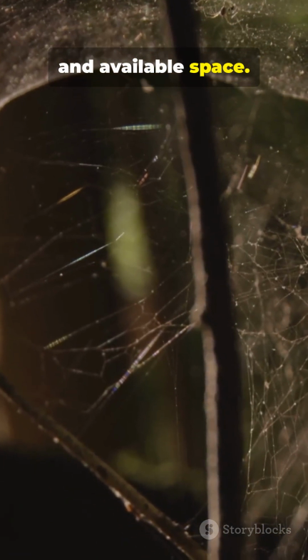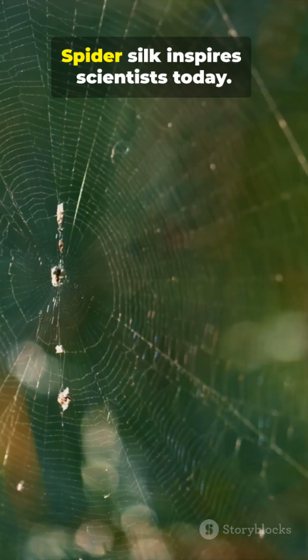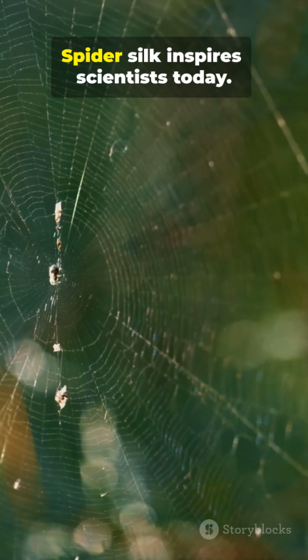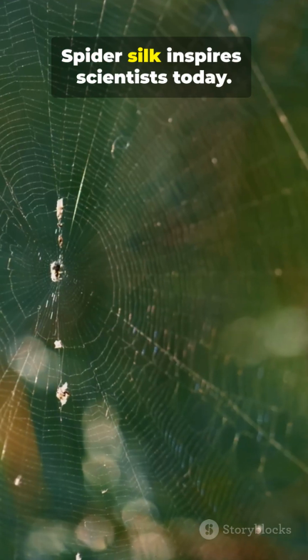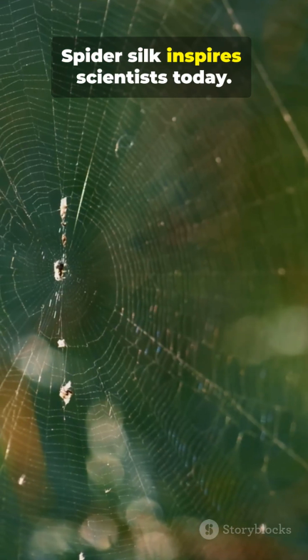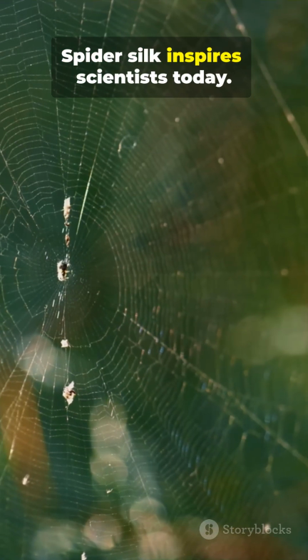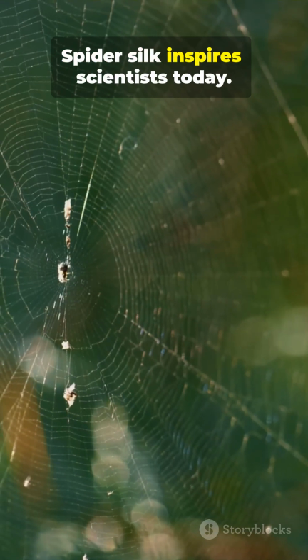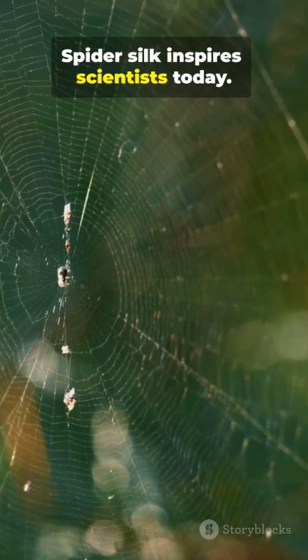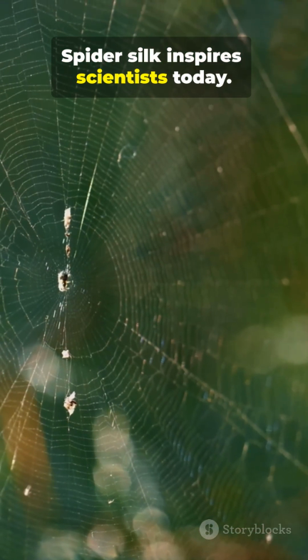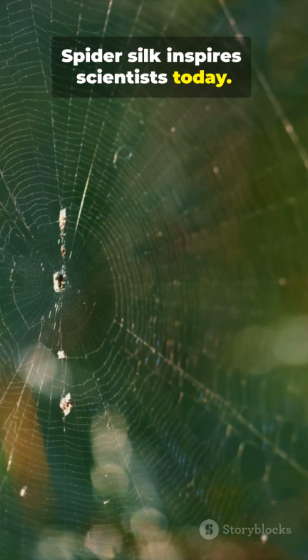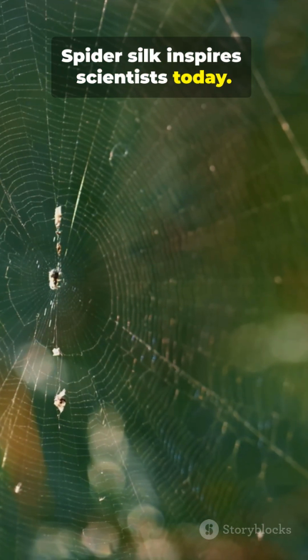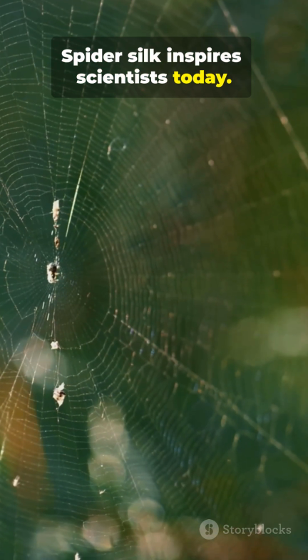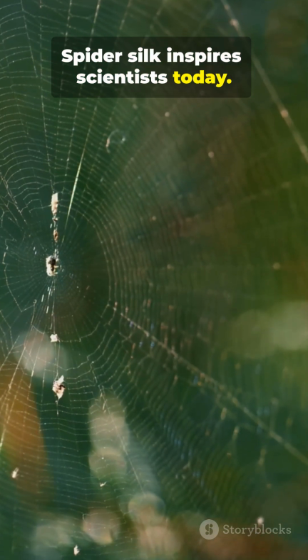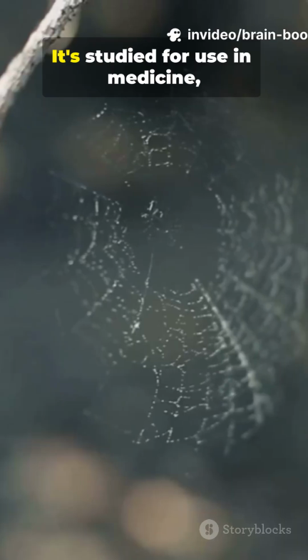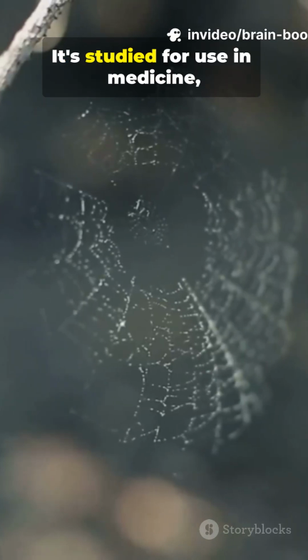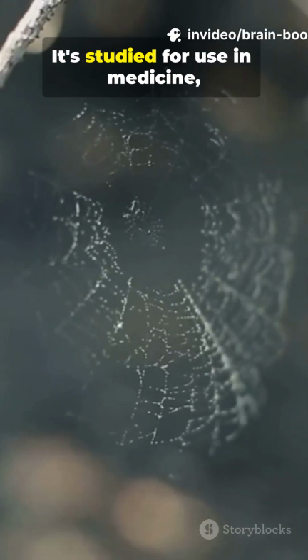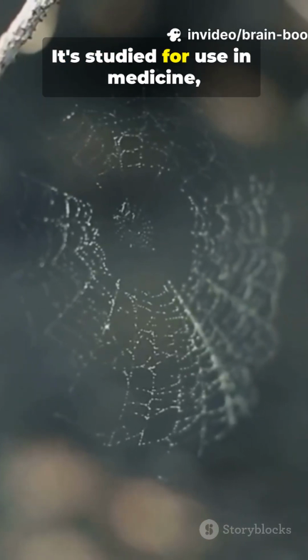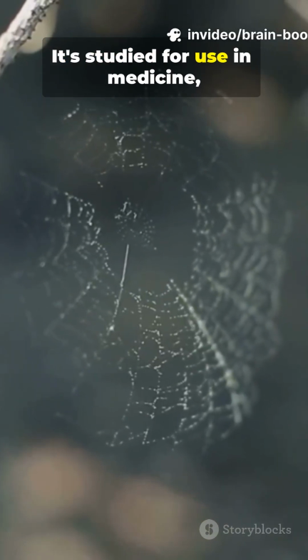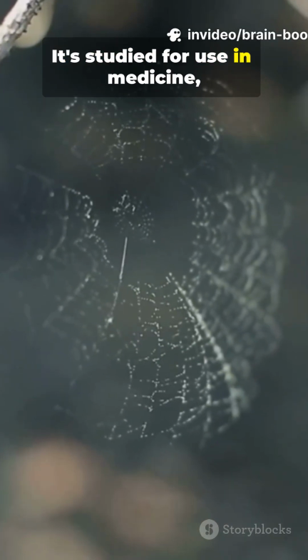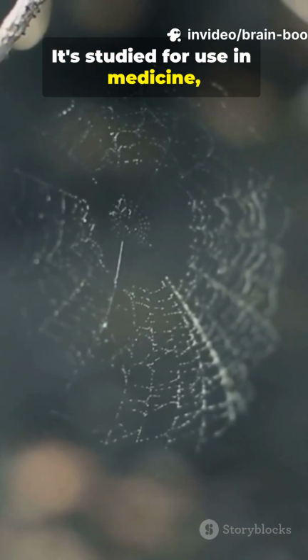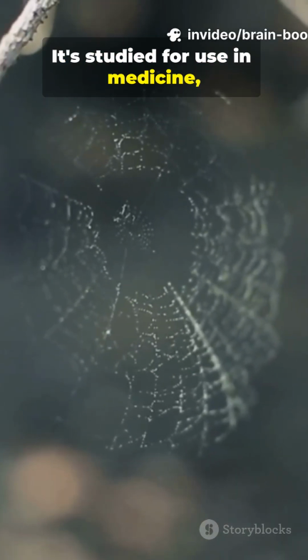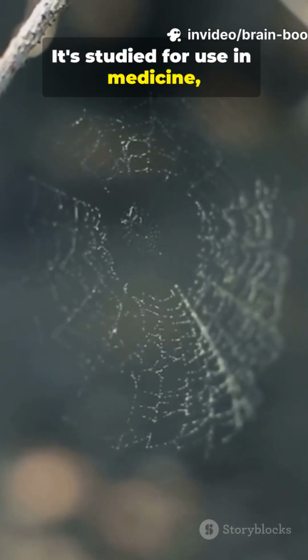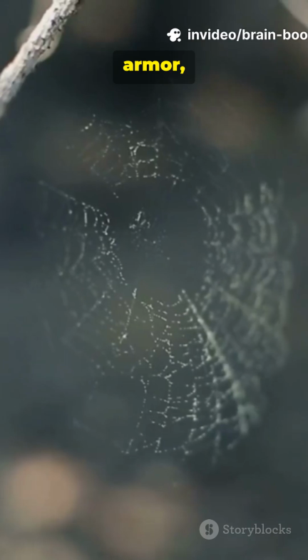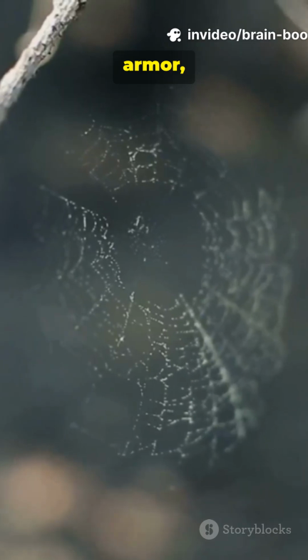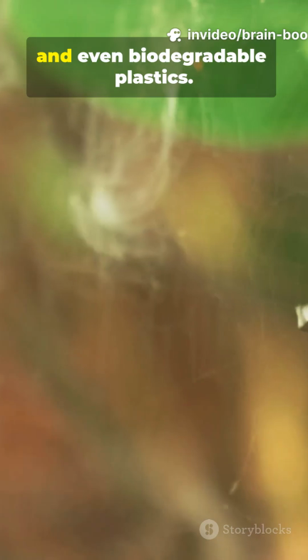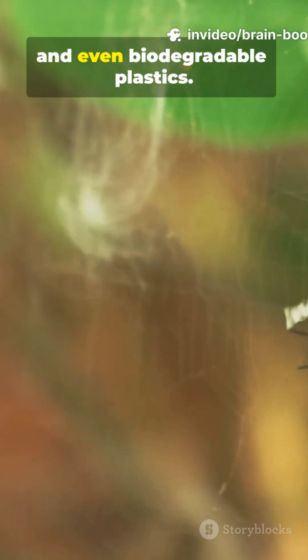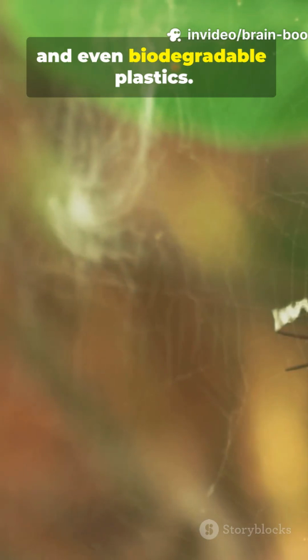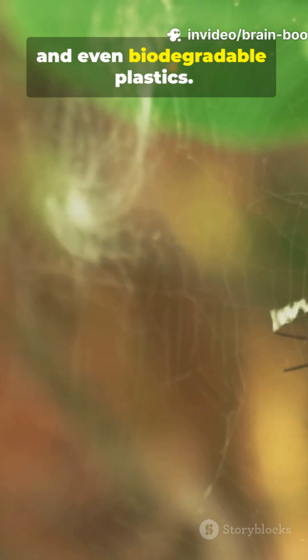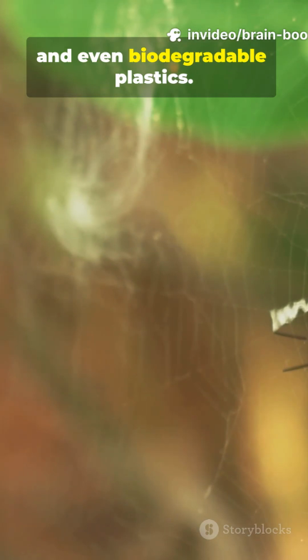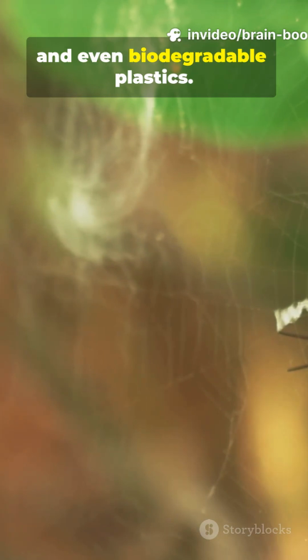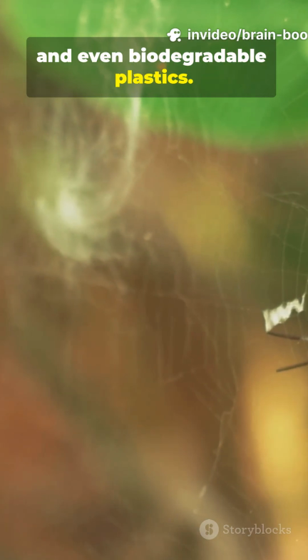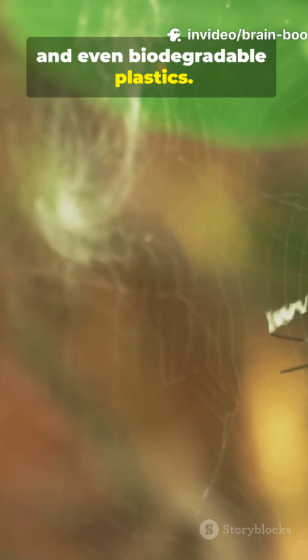Spider silk inspires scientists today. It's studied for use in medicine, armor, and even biodegradable plastics.